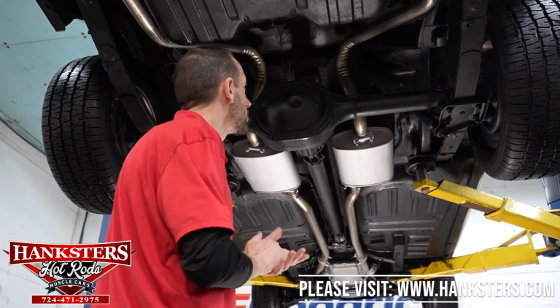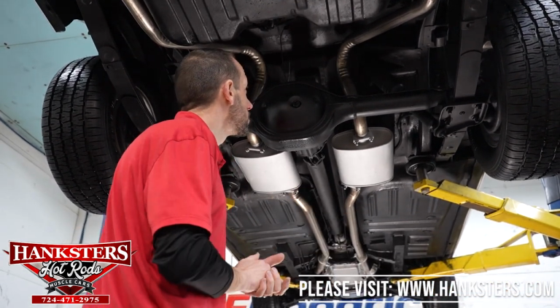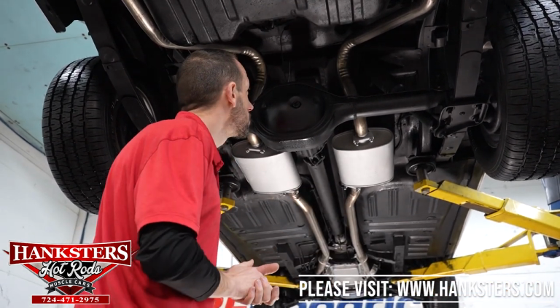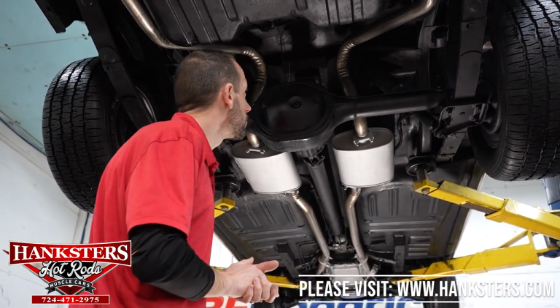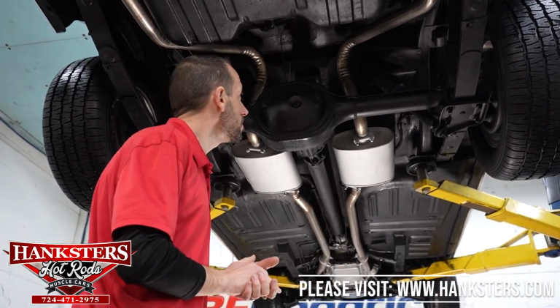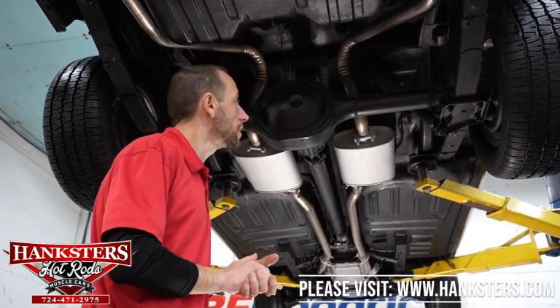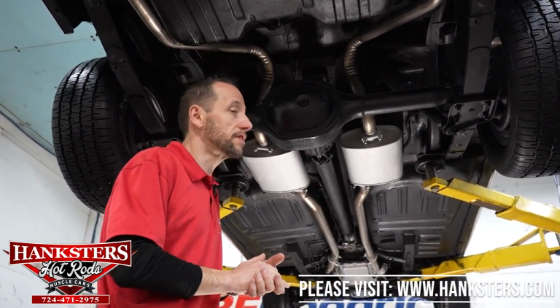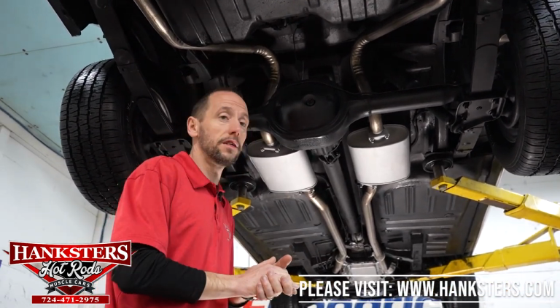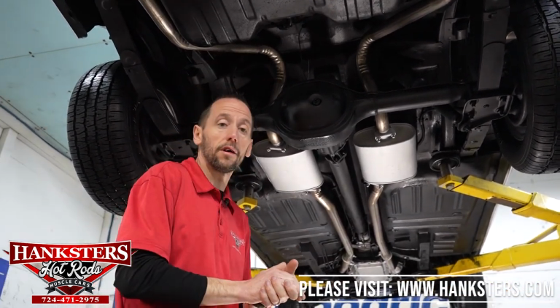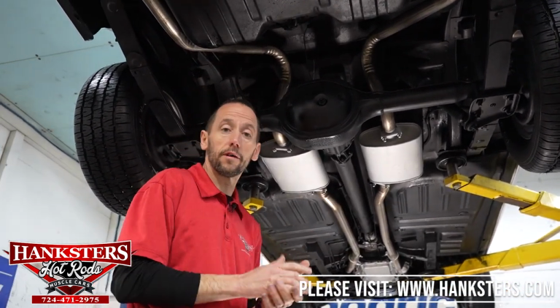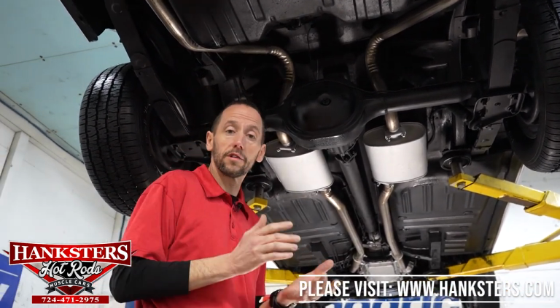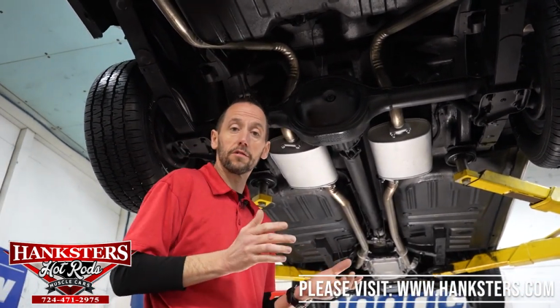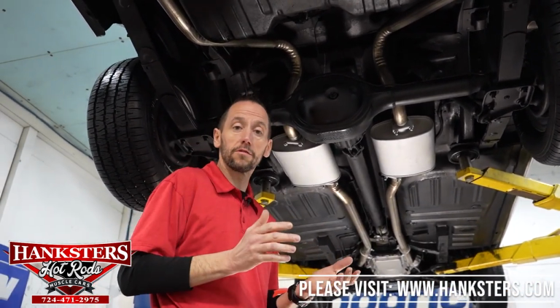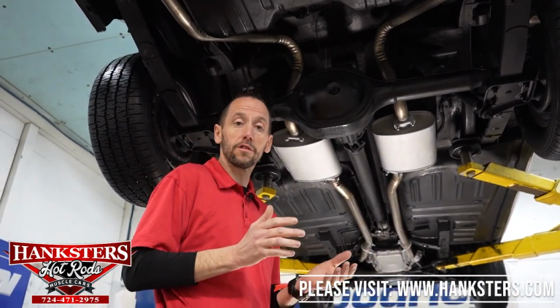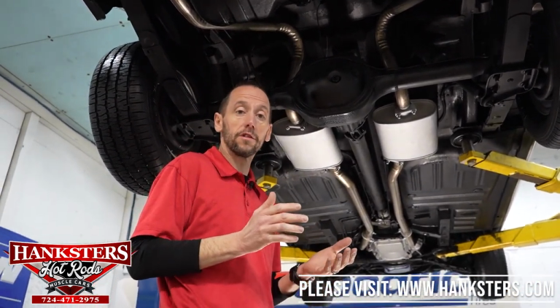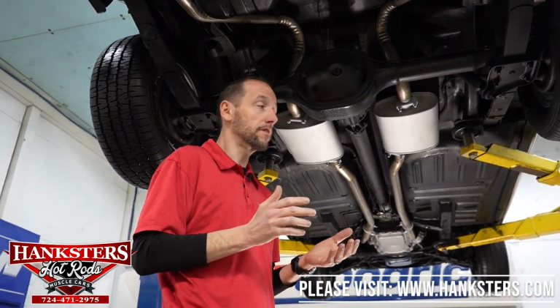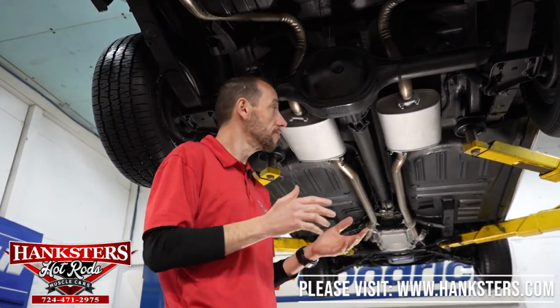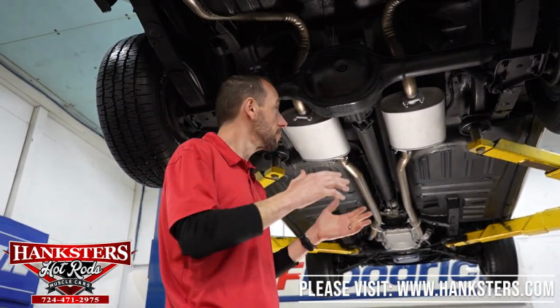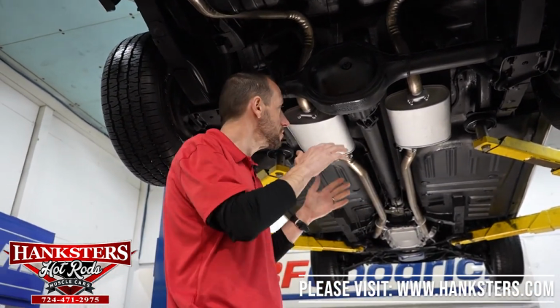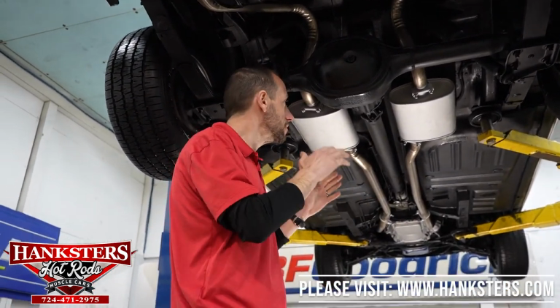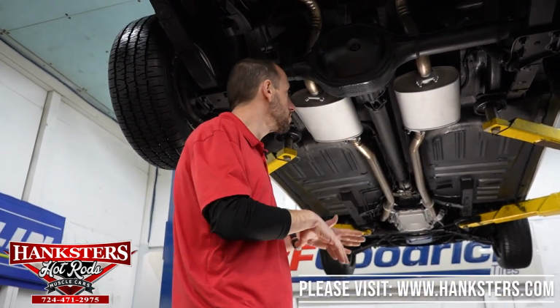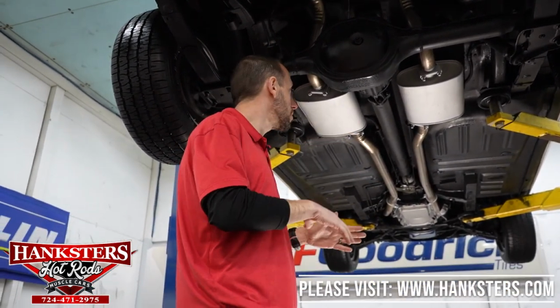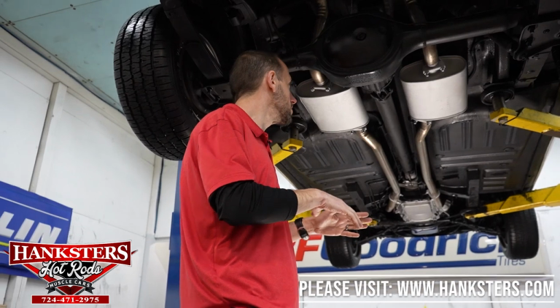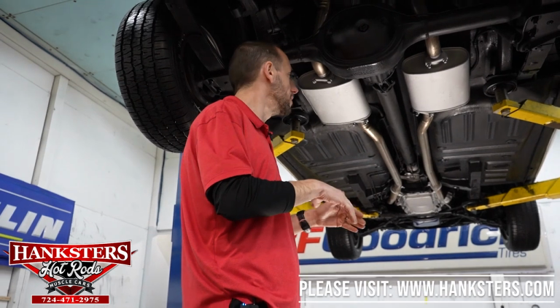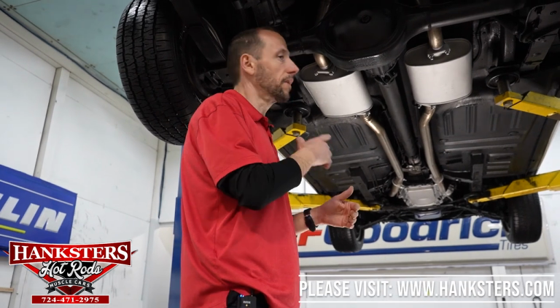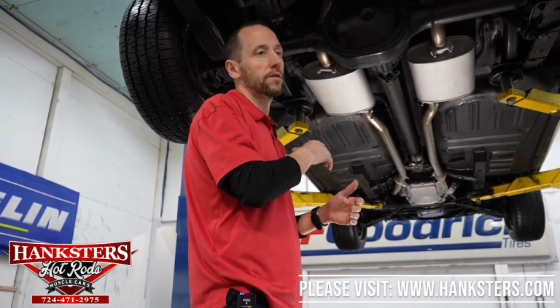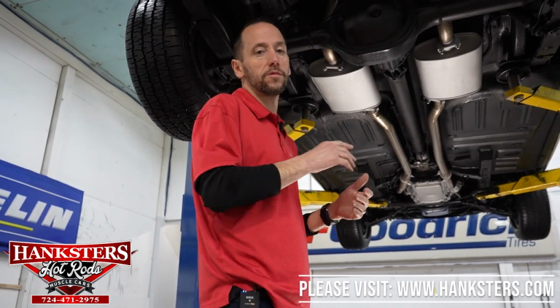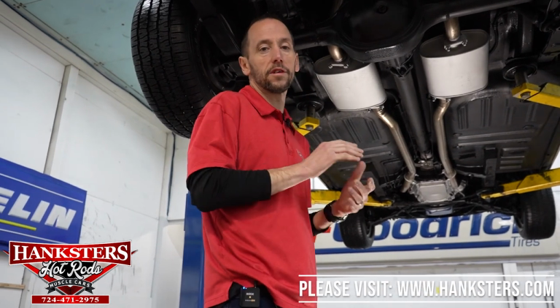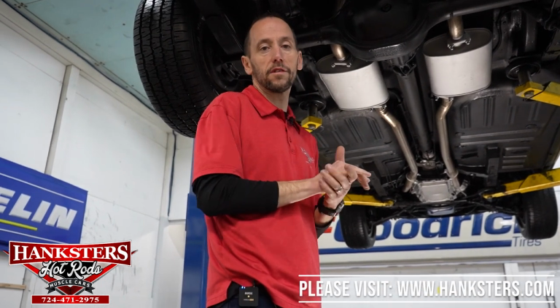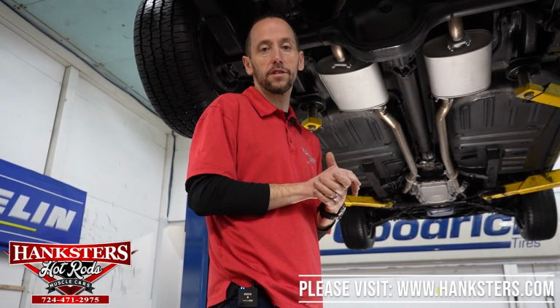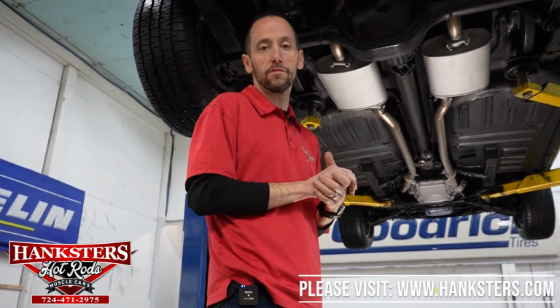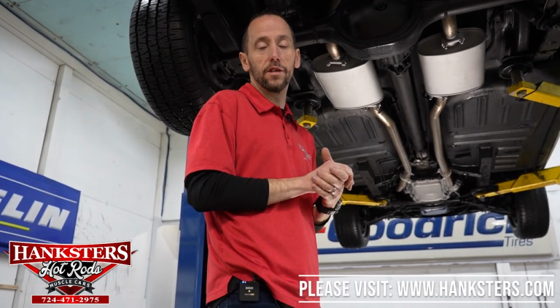That's it — everything looks really good under here. What we're going to do now is drop it down and fire it up so you can hear the engine run.